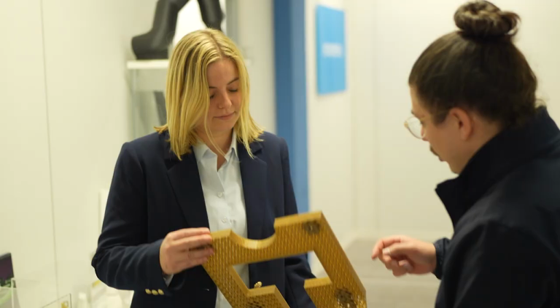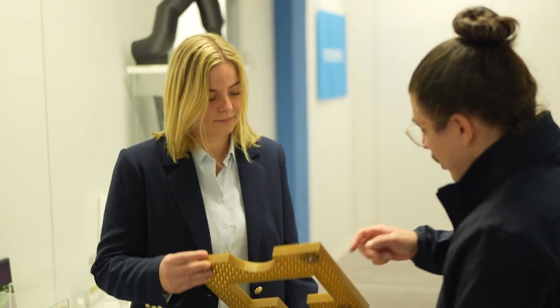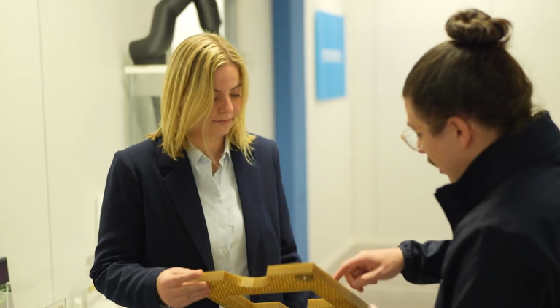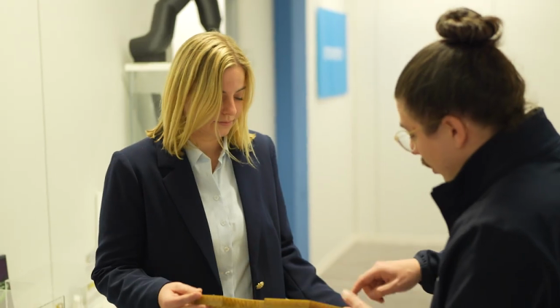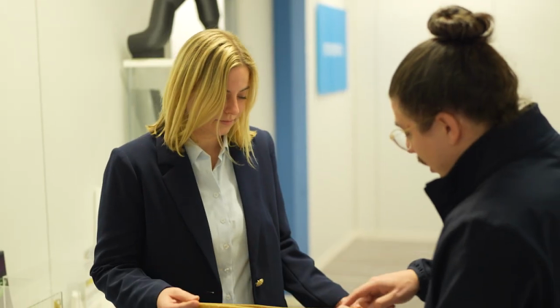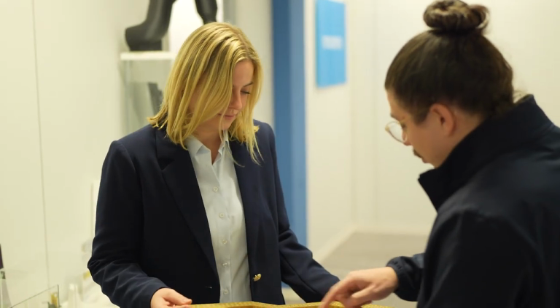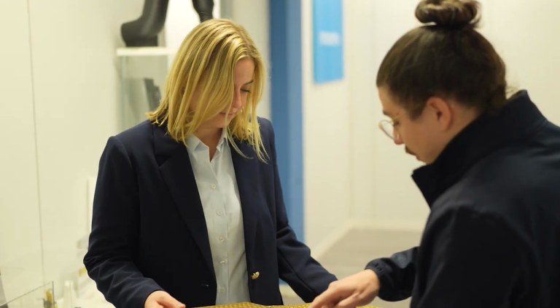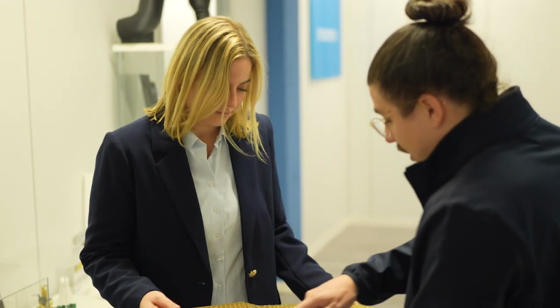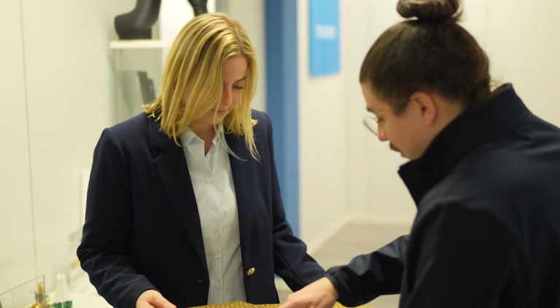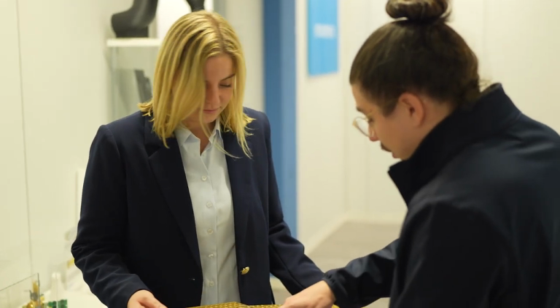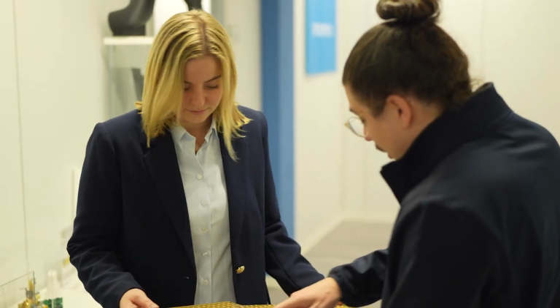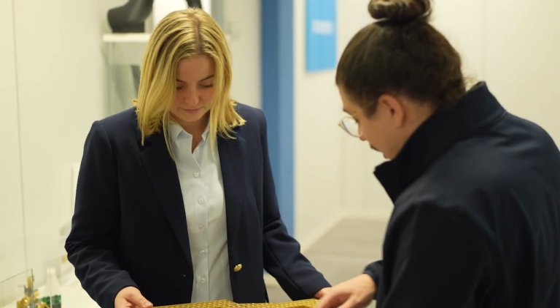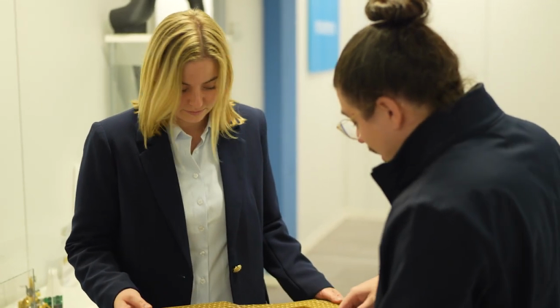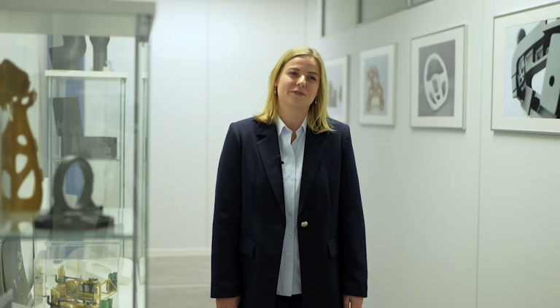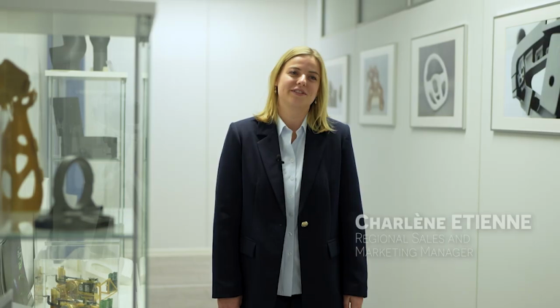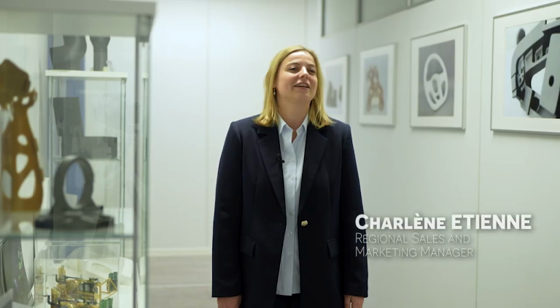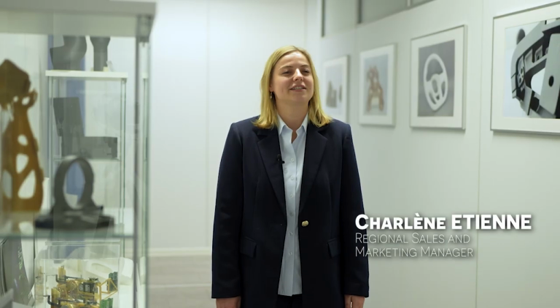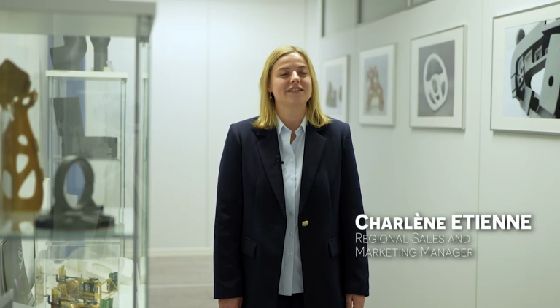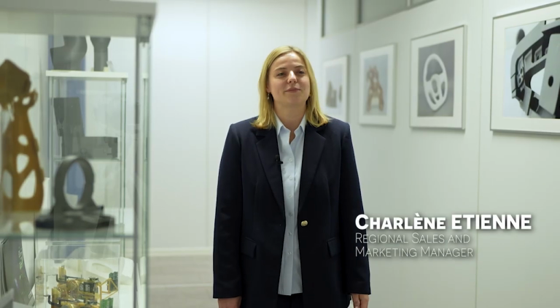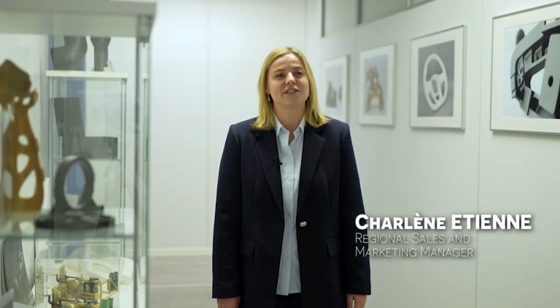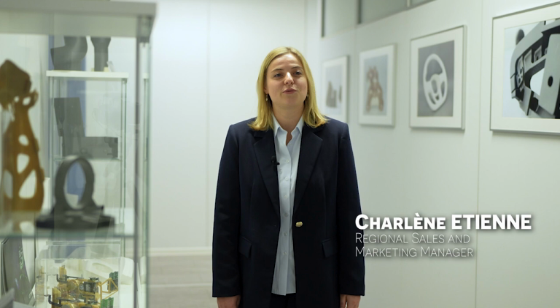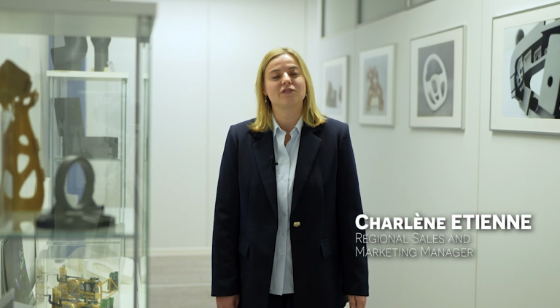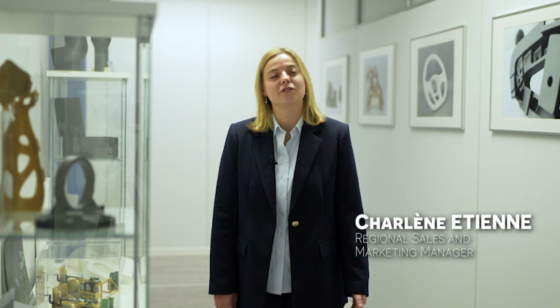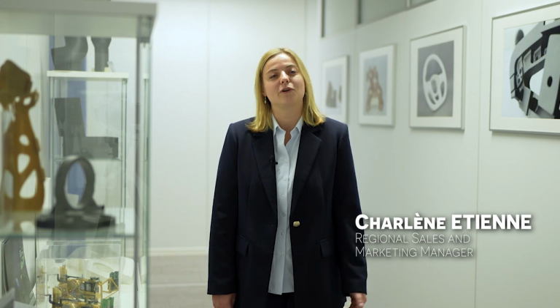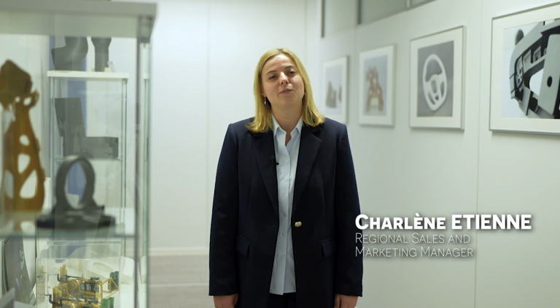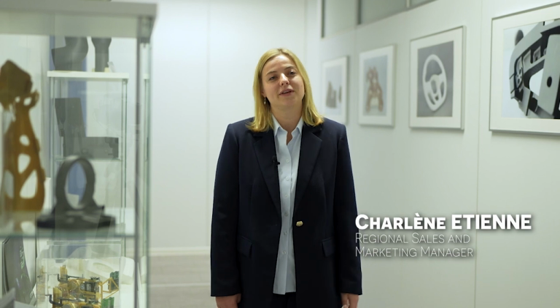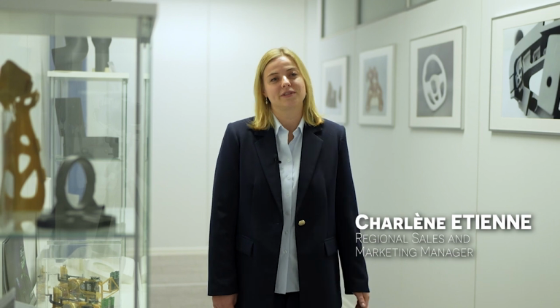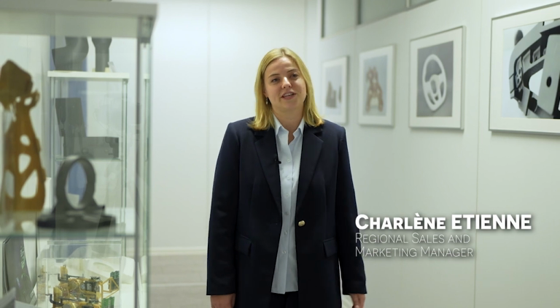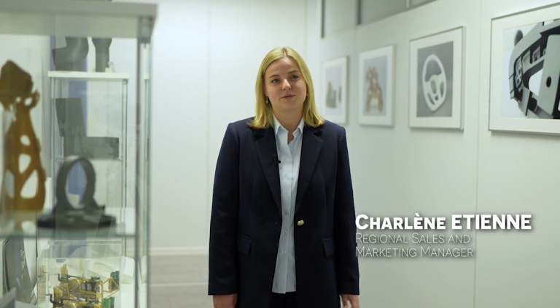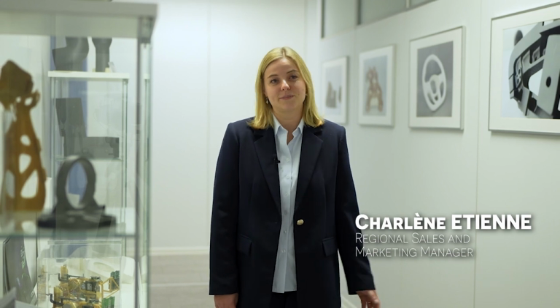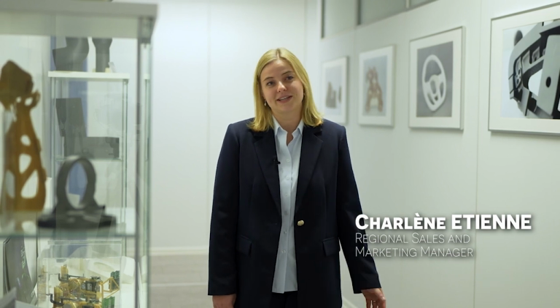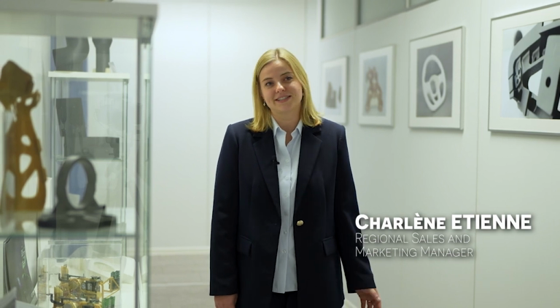Bonjour, je suis Charlene Etienne, responsable des ventes chez Intamsys pour le Nord de l'Europe et aussi responsable marketing.